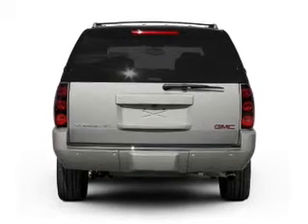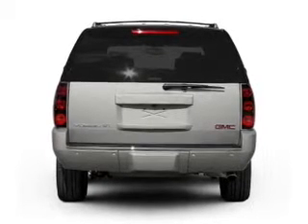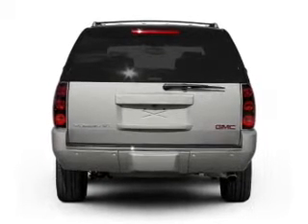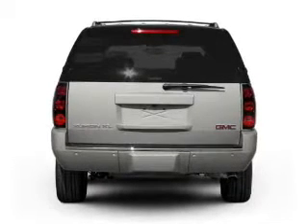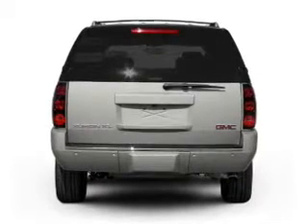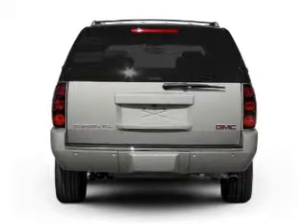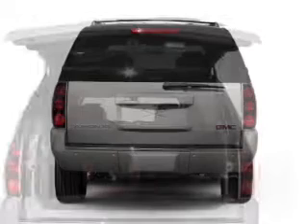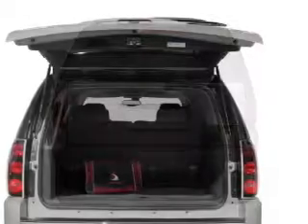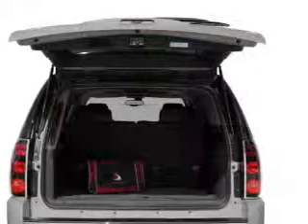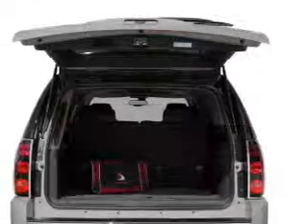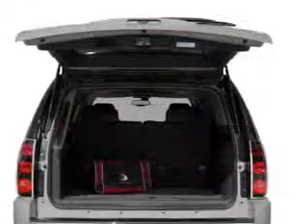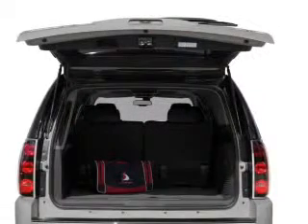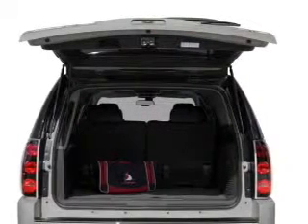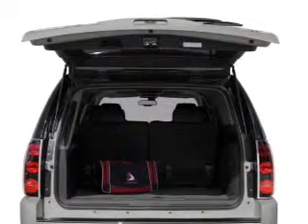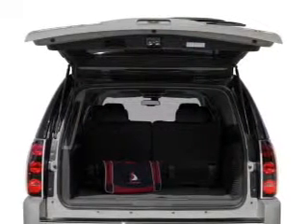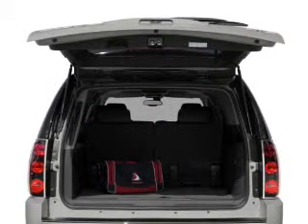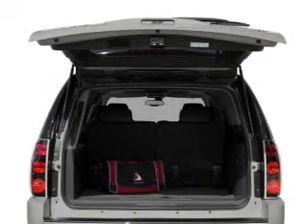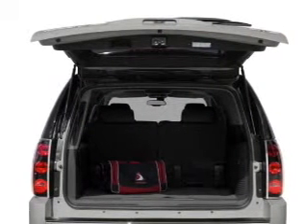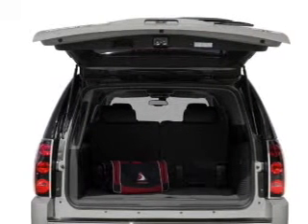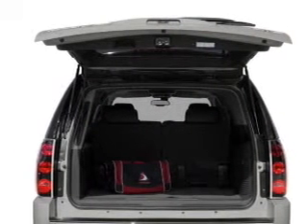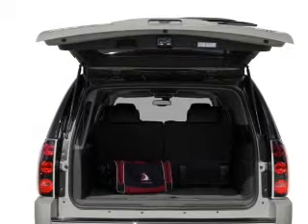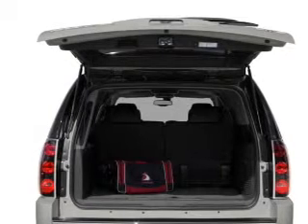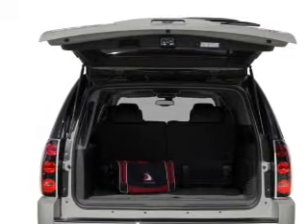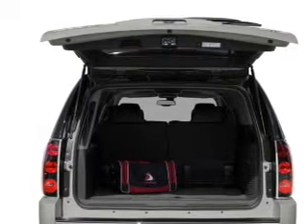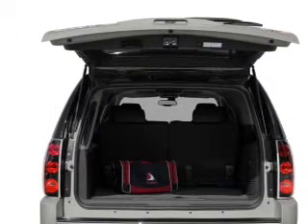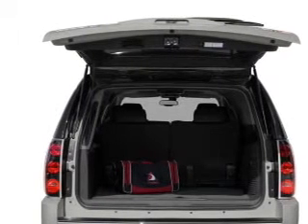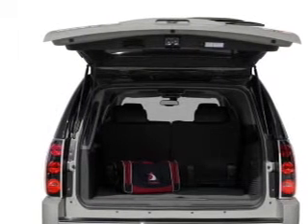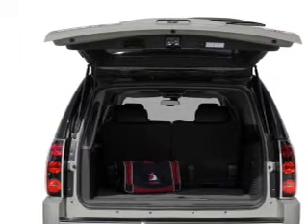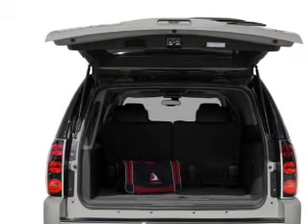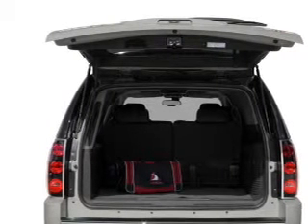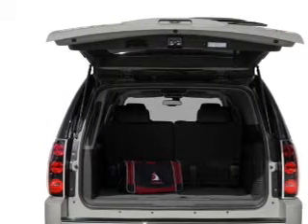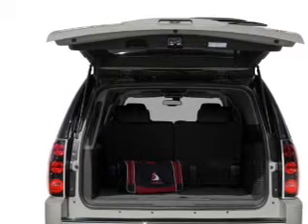Navigation is included to help you get to your destination with ease. Premium wheels give the vehicle a more luxurious look.